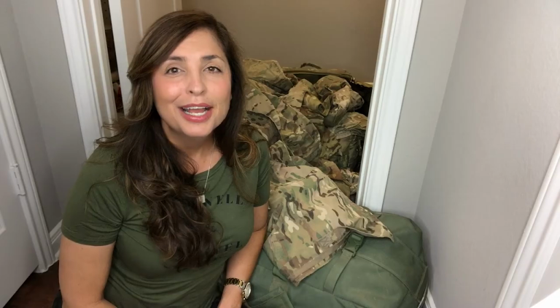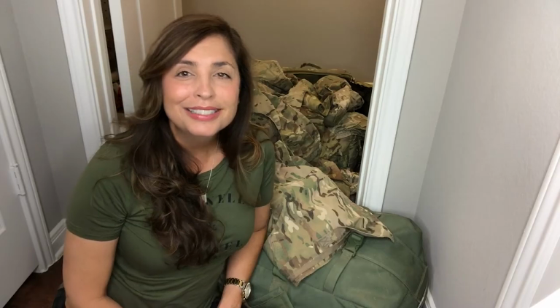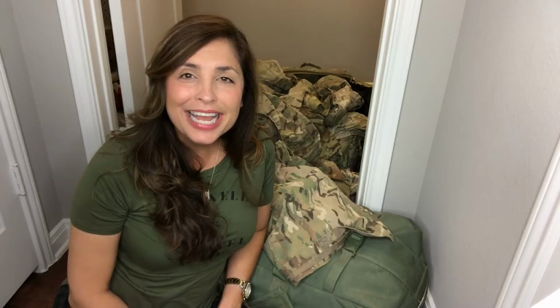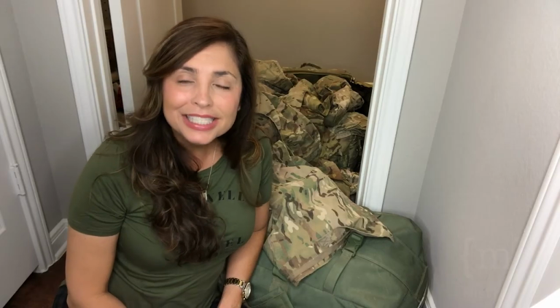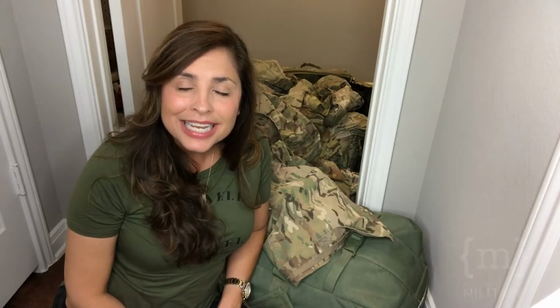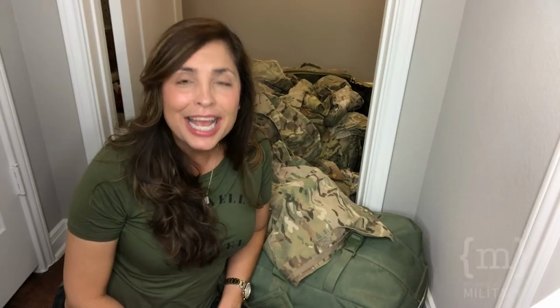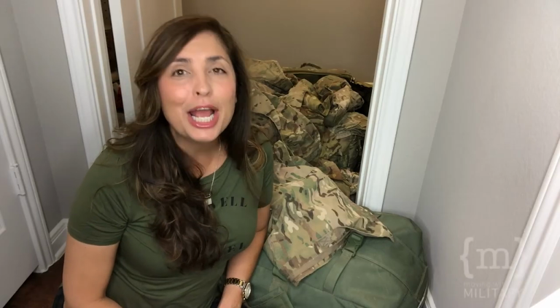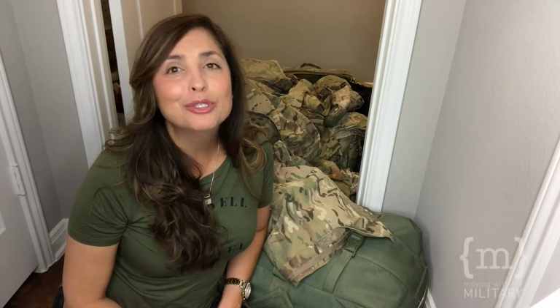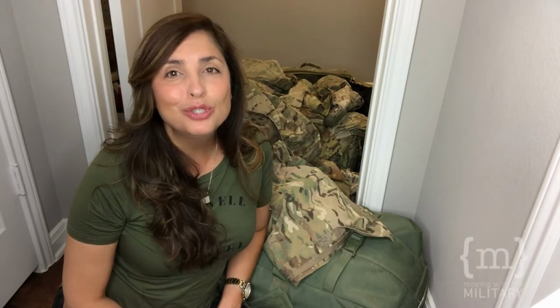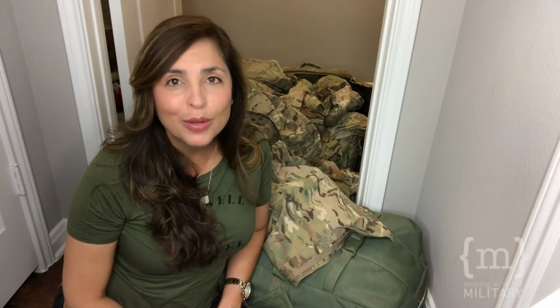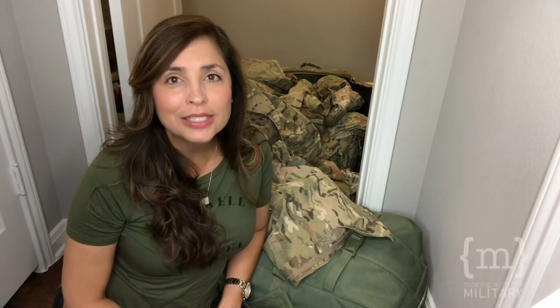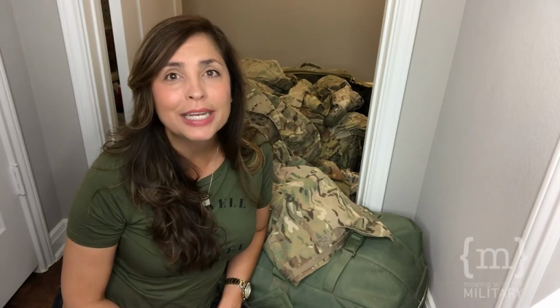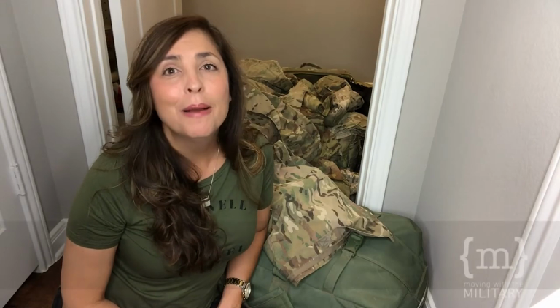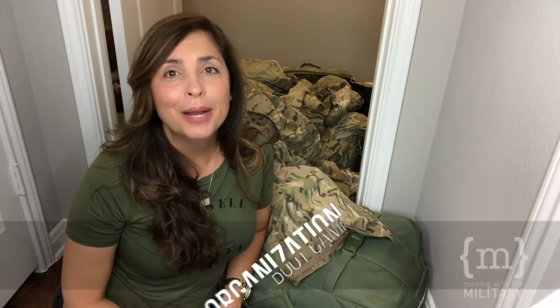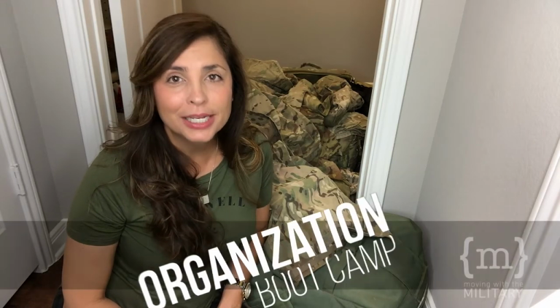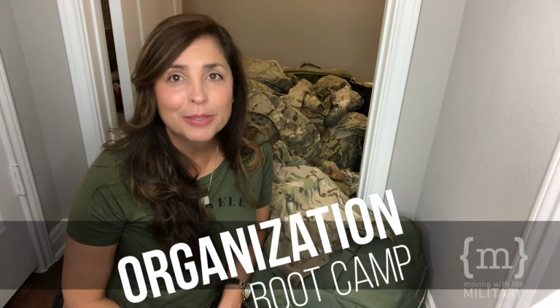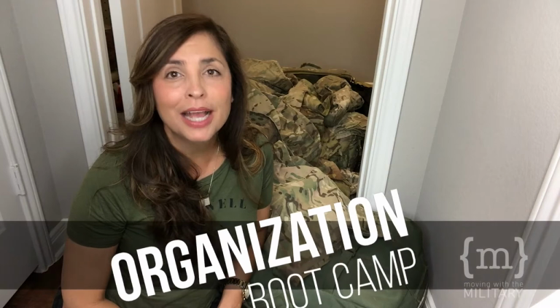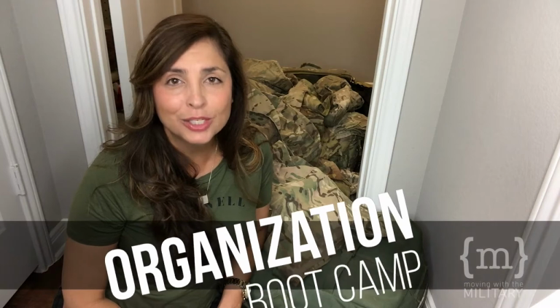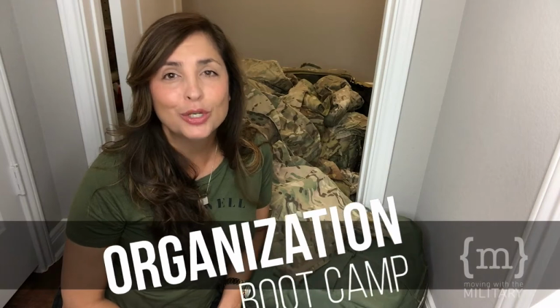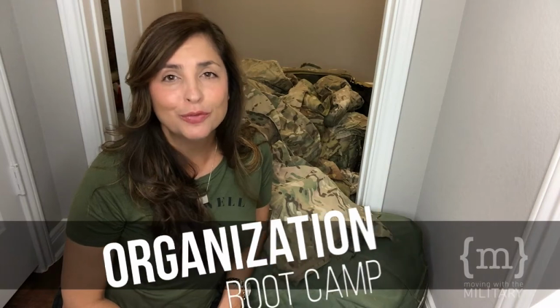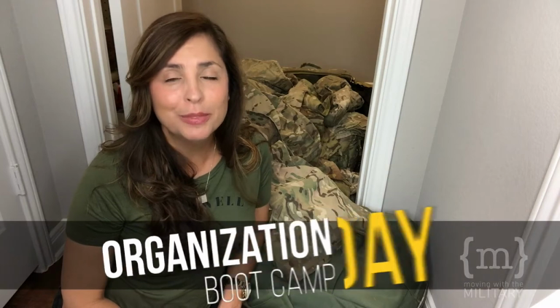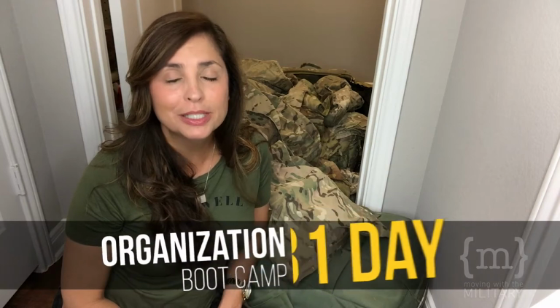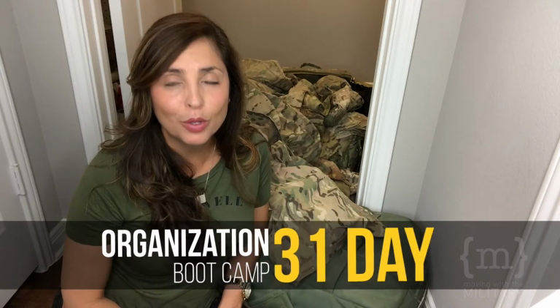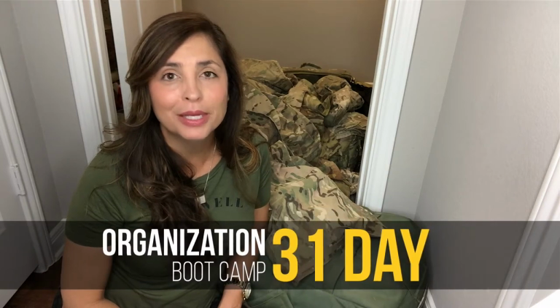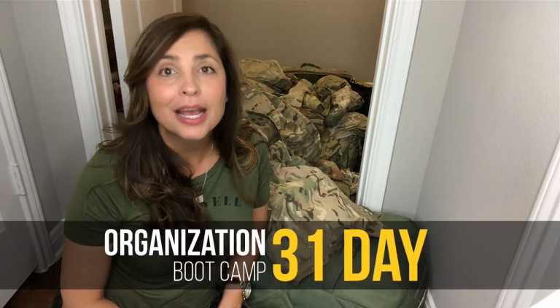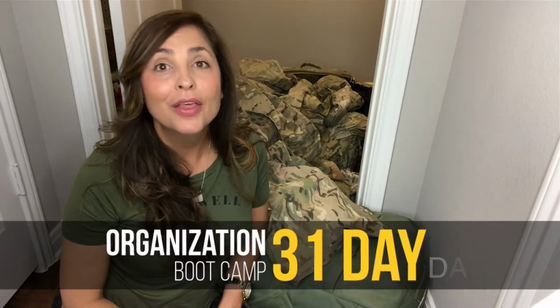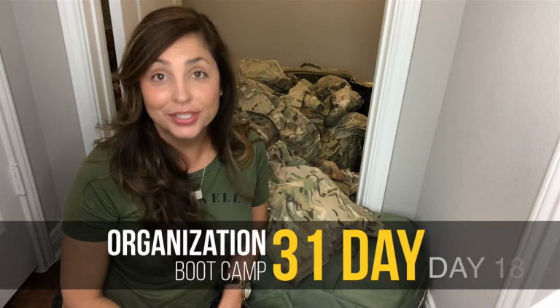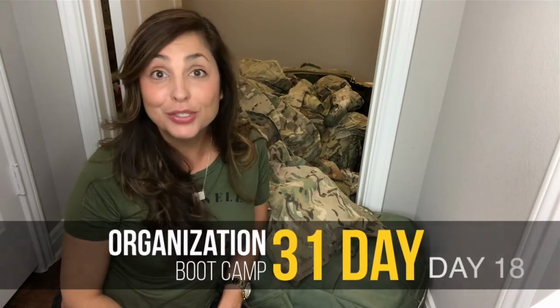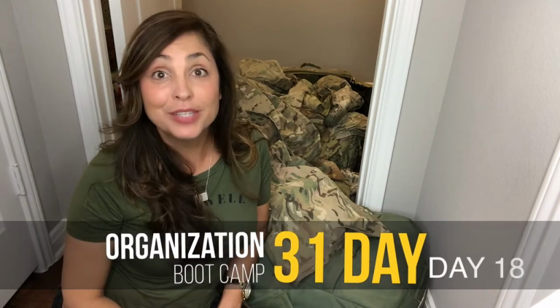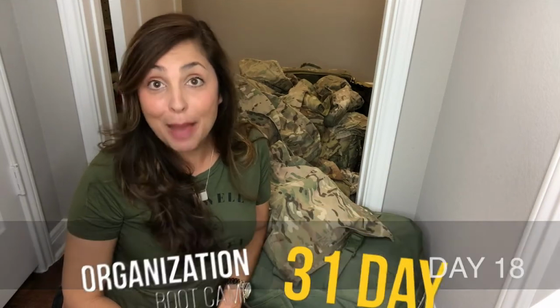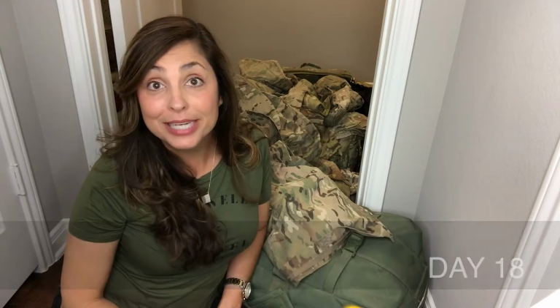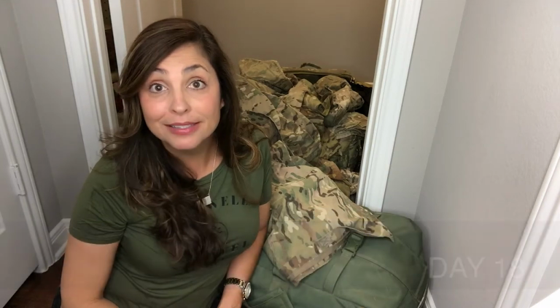It's day 18 and I am so excited my husband has returned from his deployment. This deserves a happy dance.